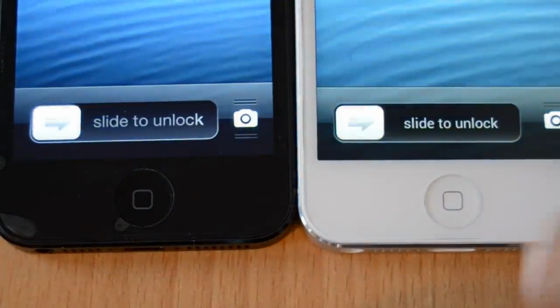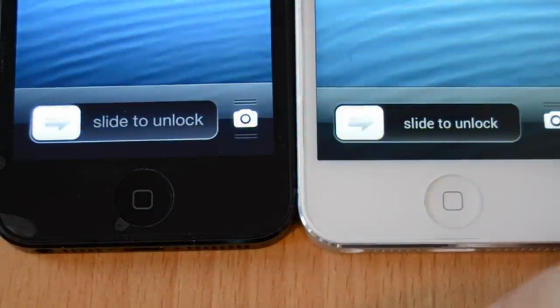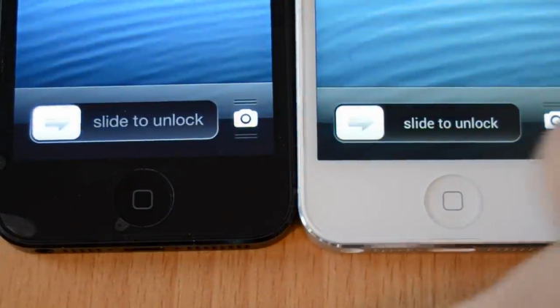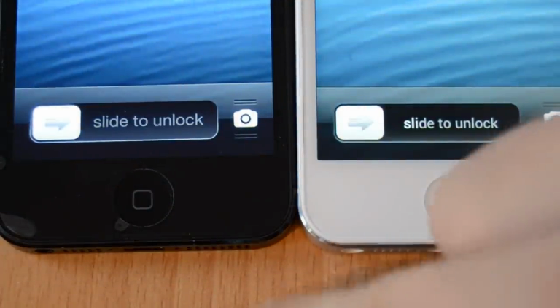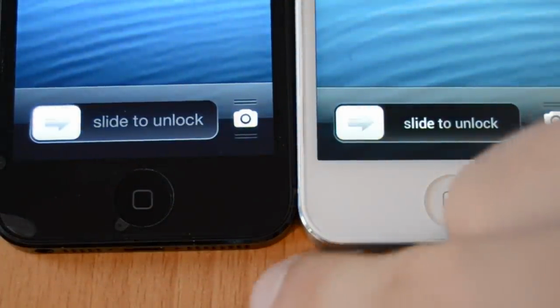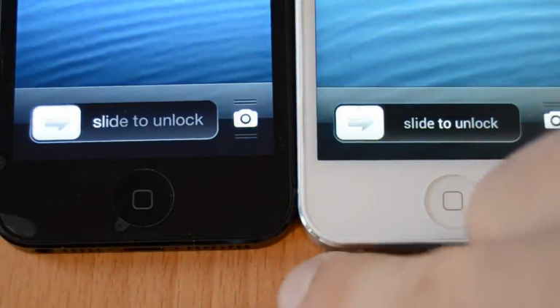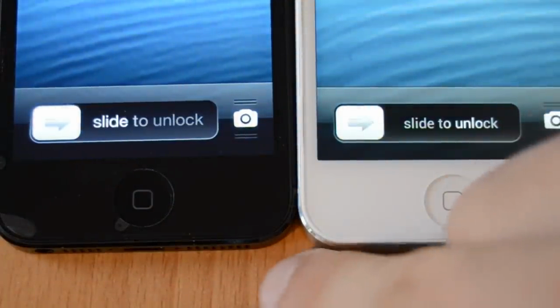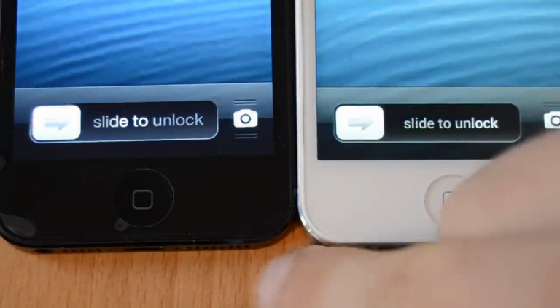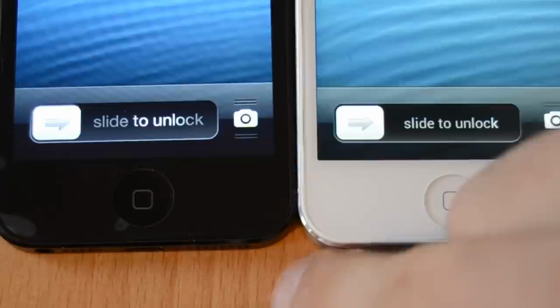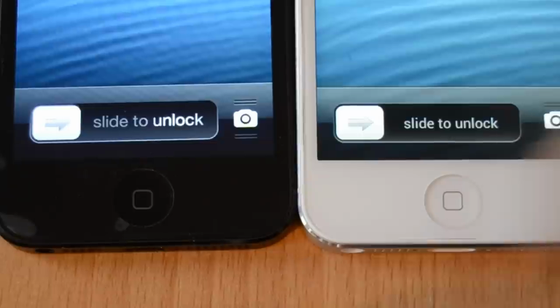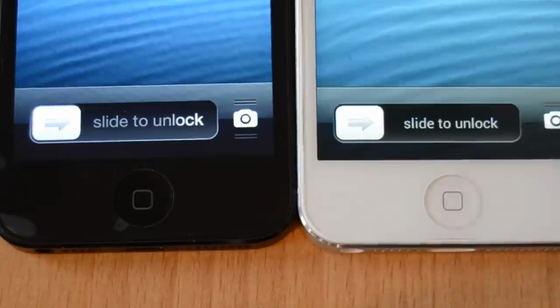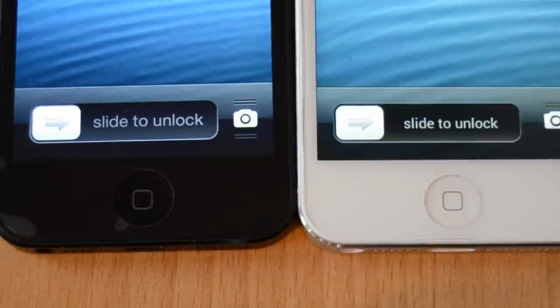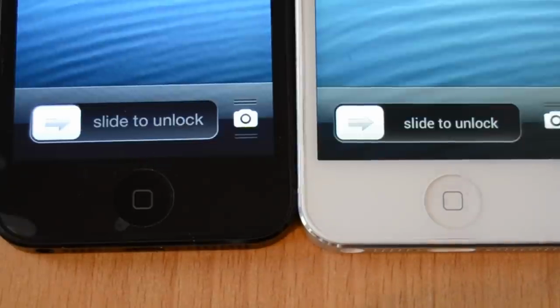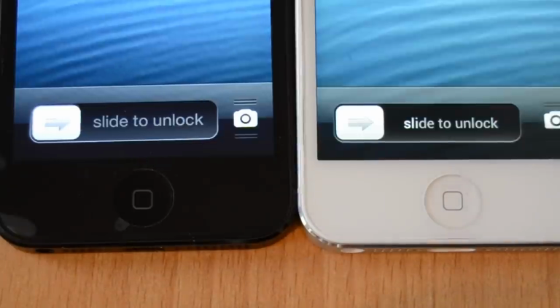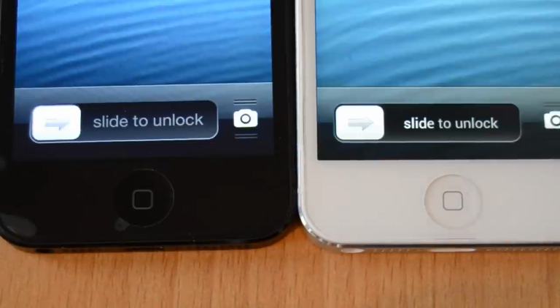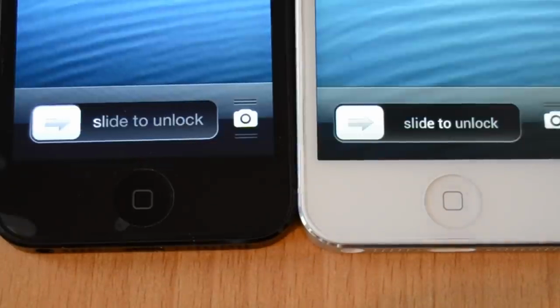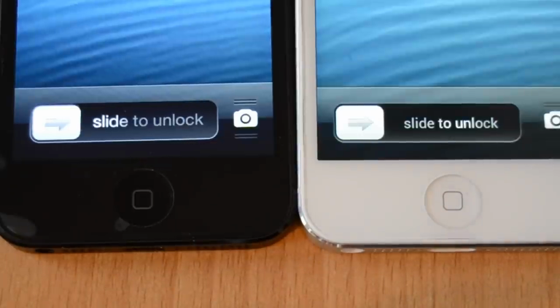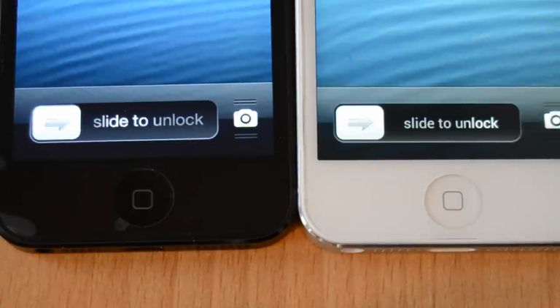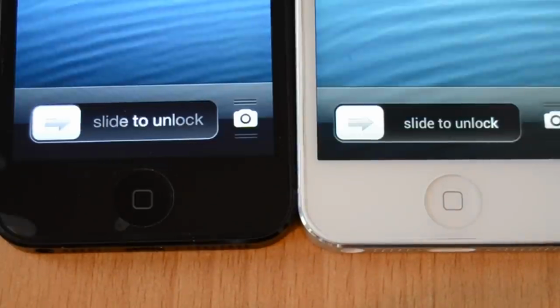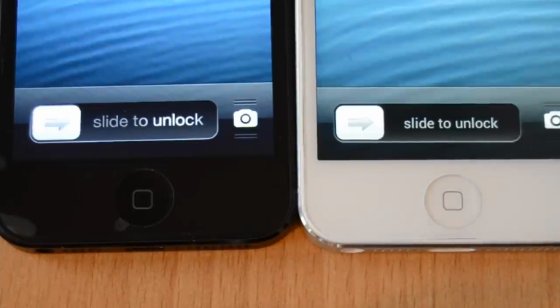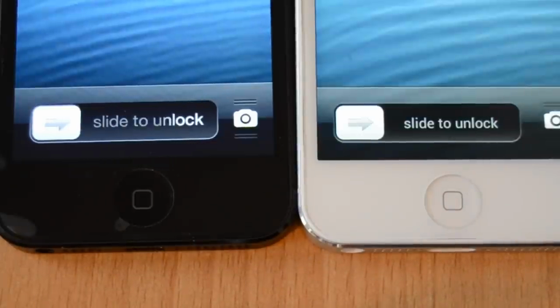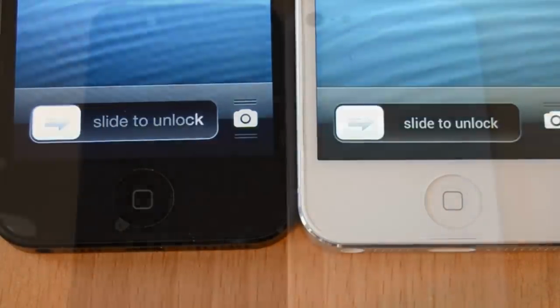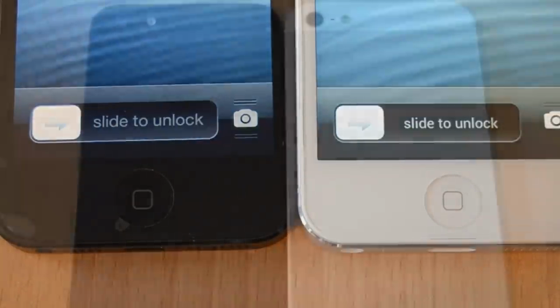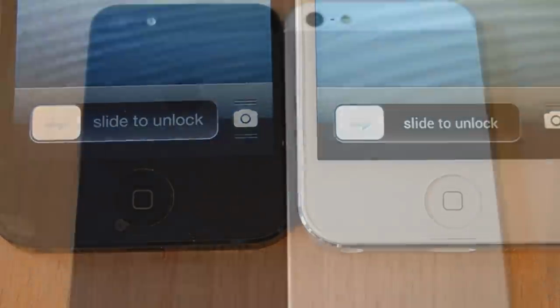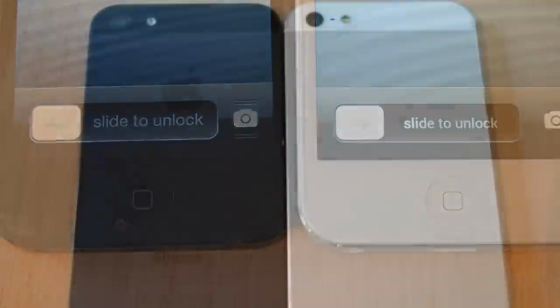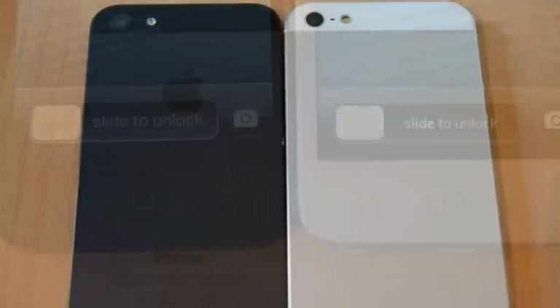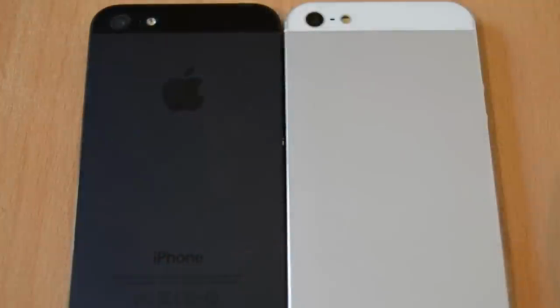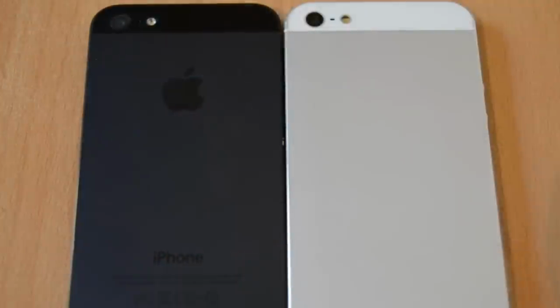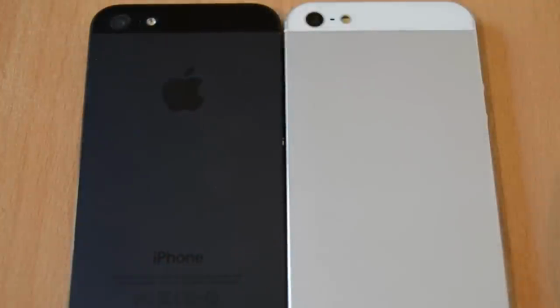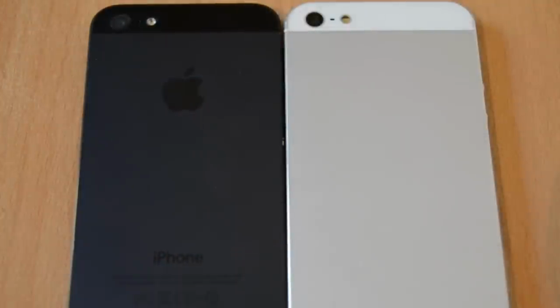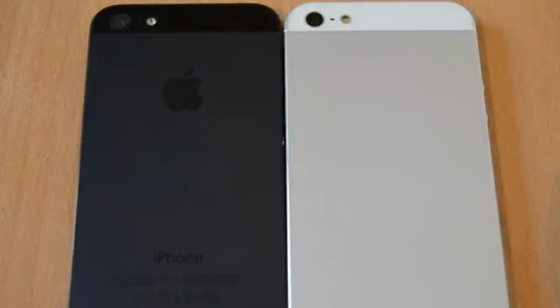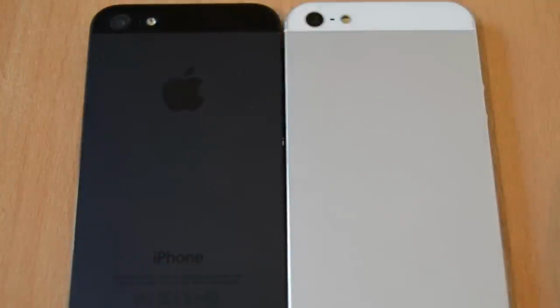On the bottom side we have the home button — same size, same spot — and it also feels like the real one. The radios also look completely like on the original.